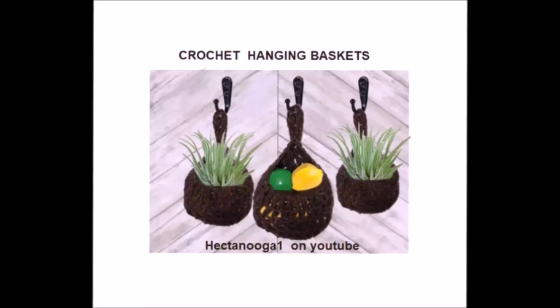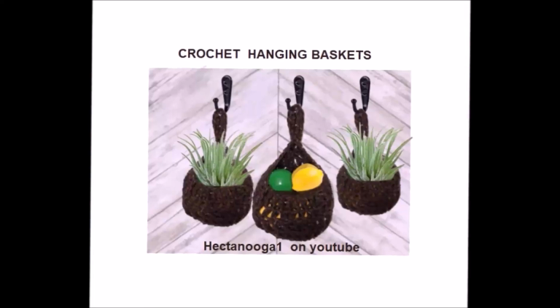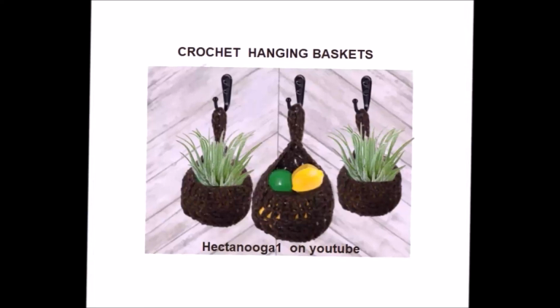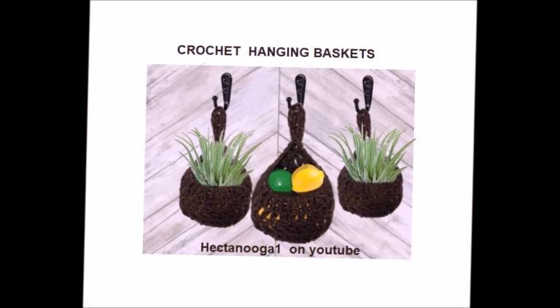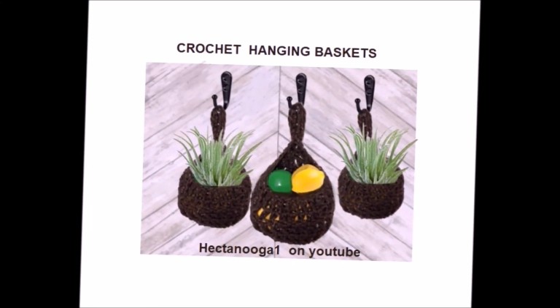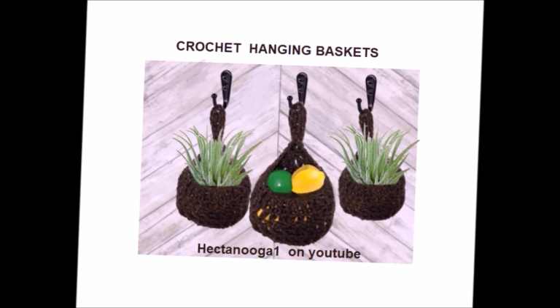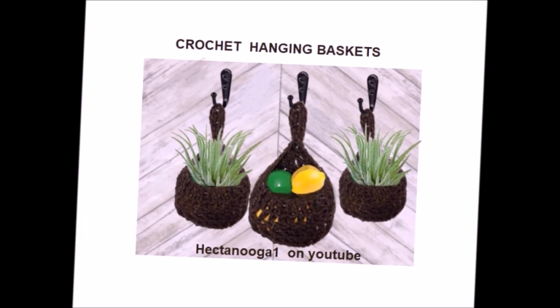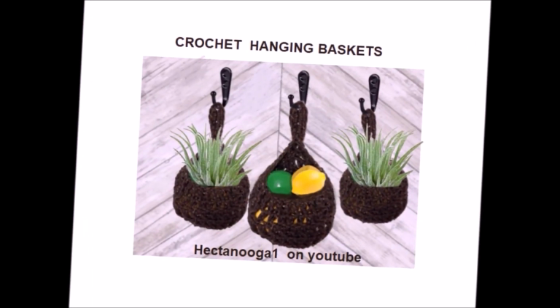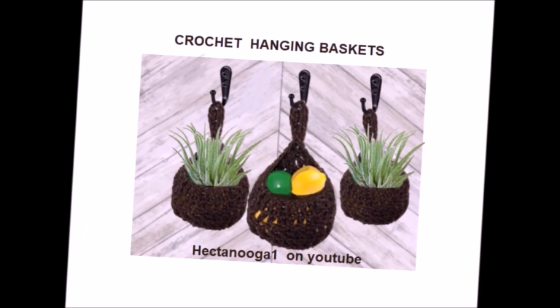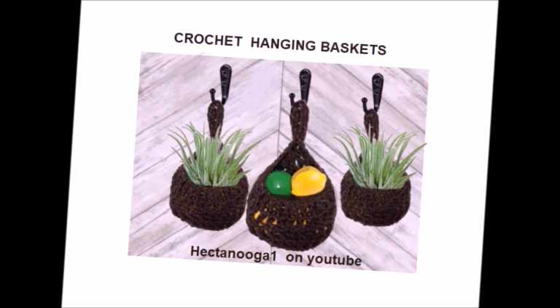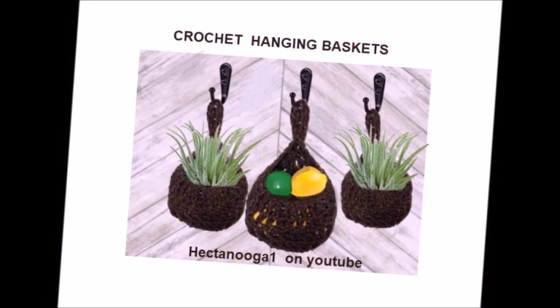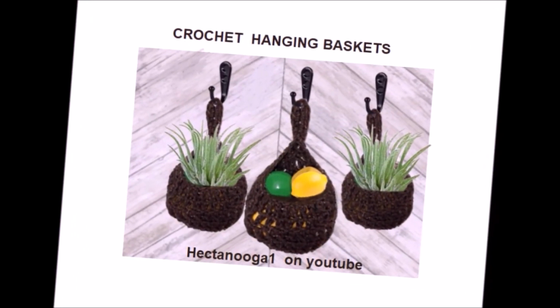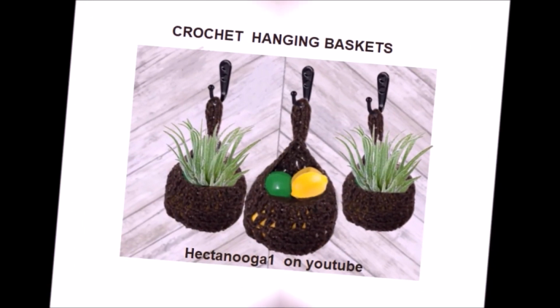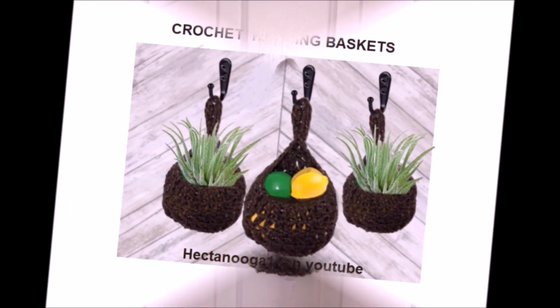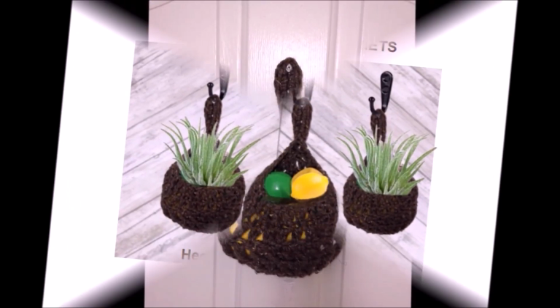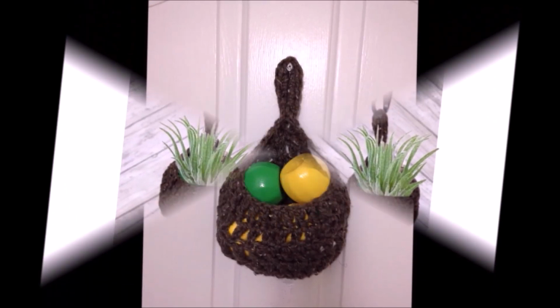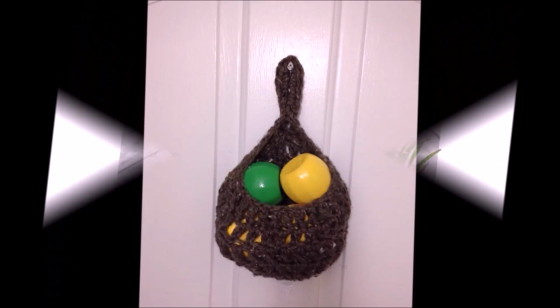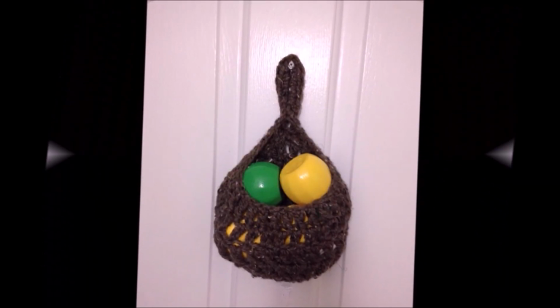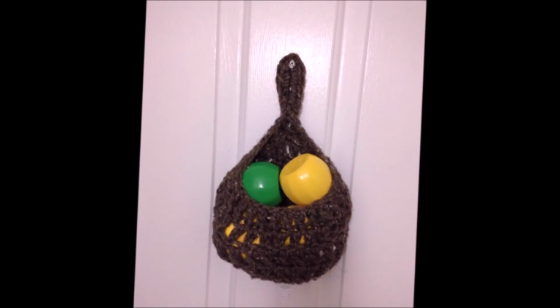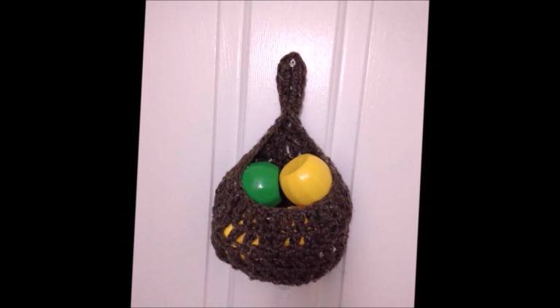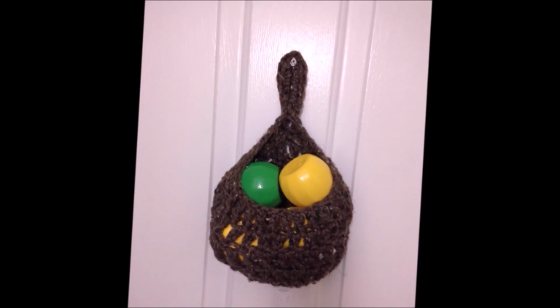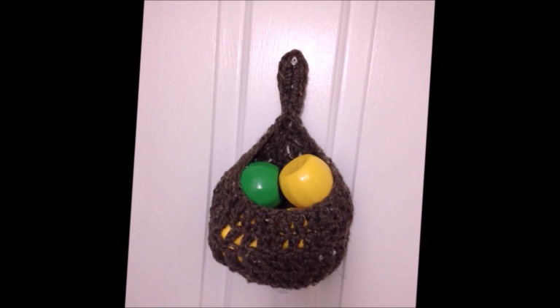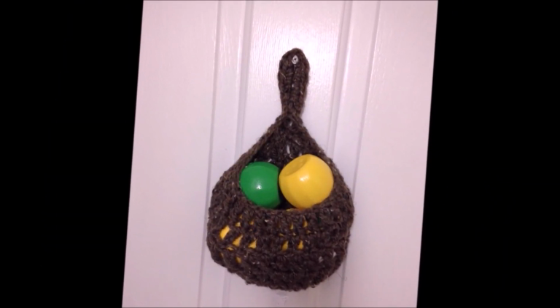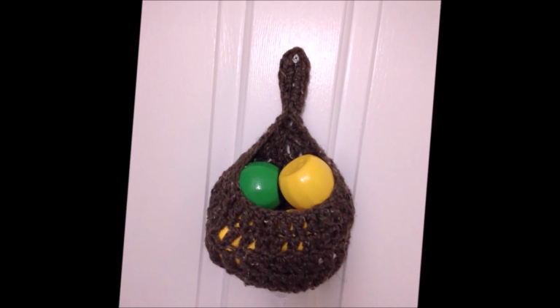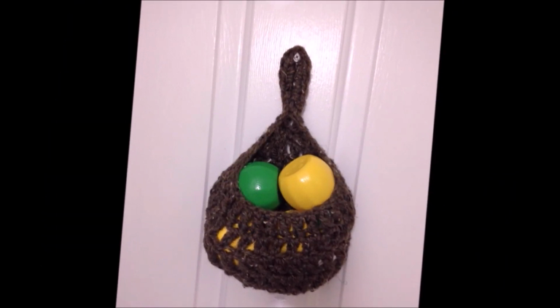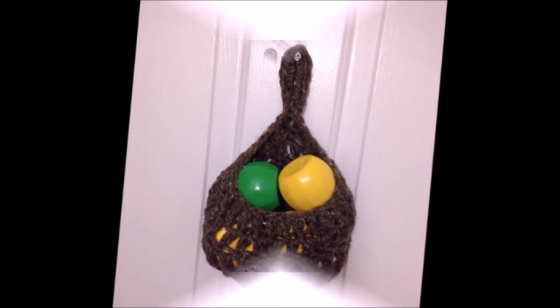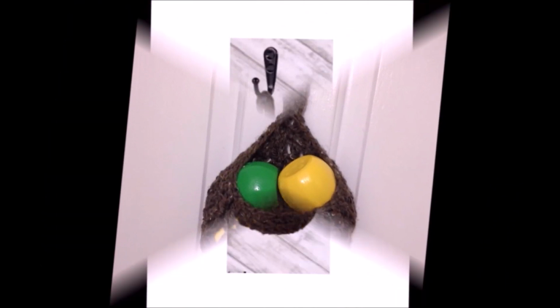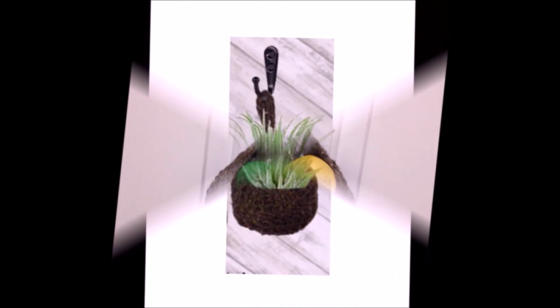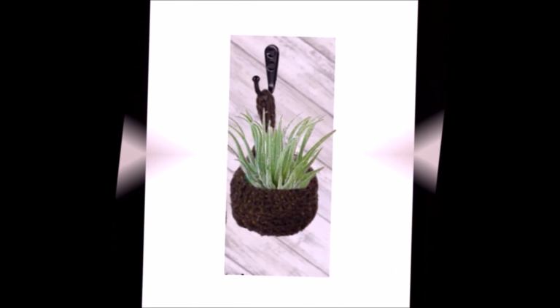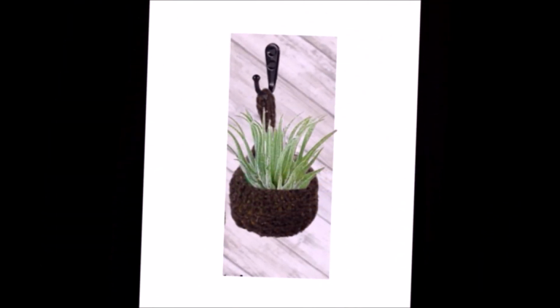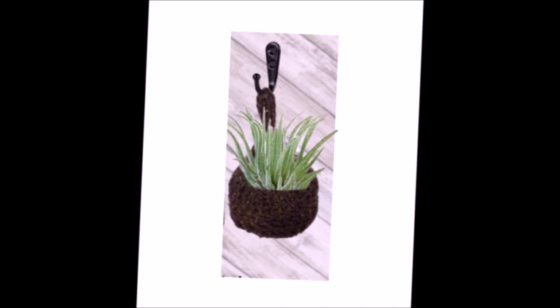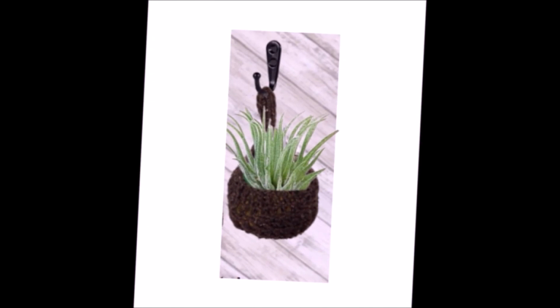Hey everyone, this is Emmy today. I'm going to show you how to crochet a hanging basket.